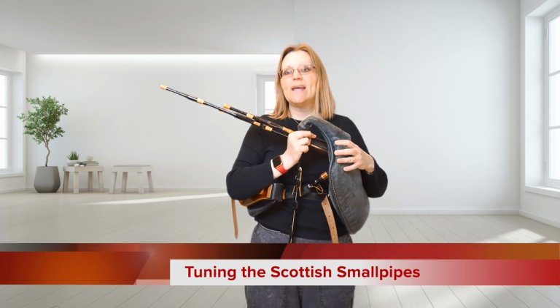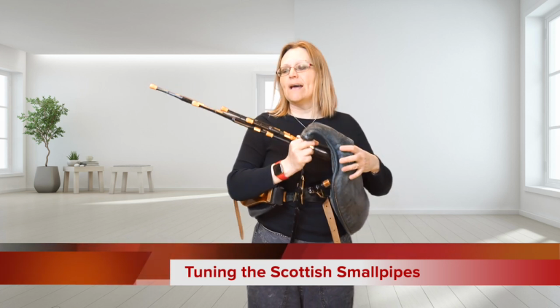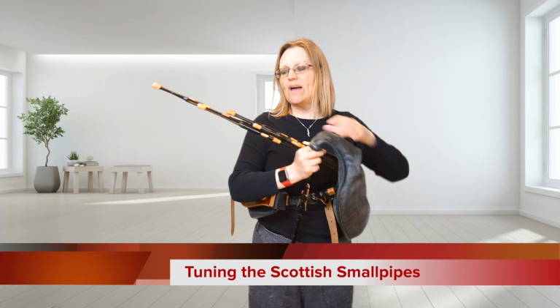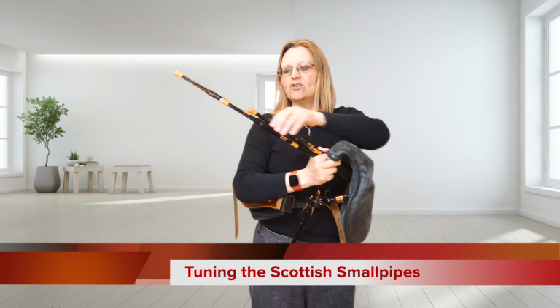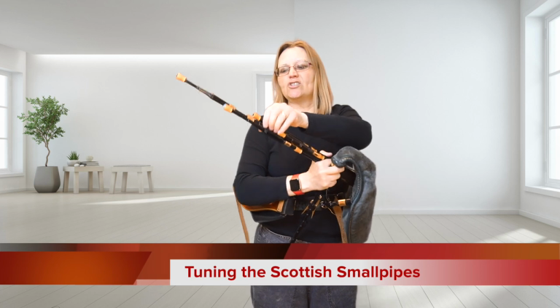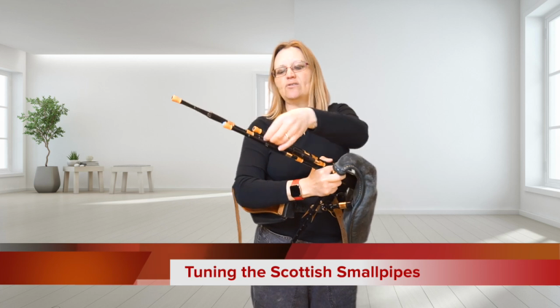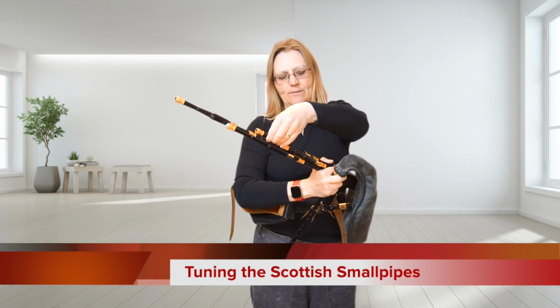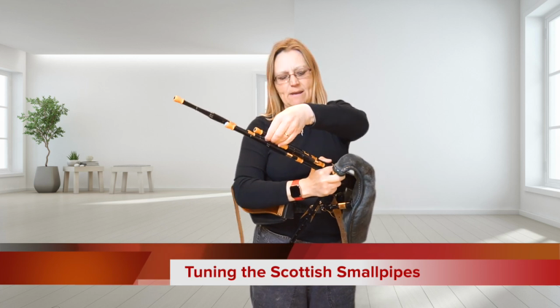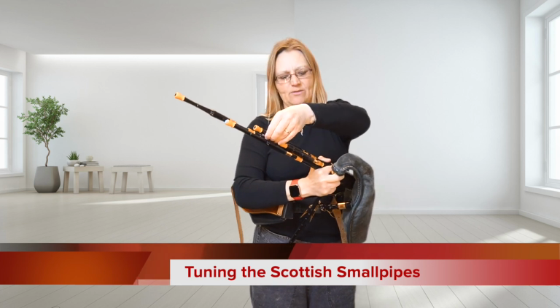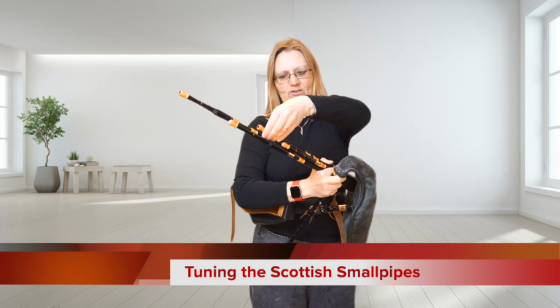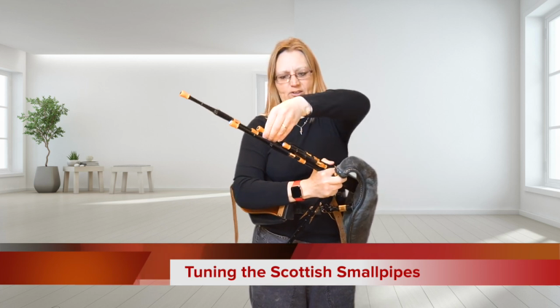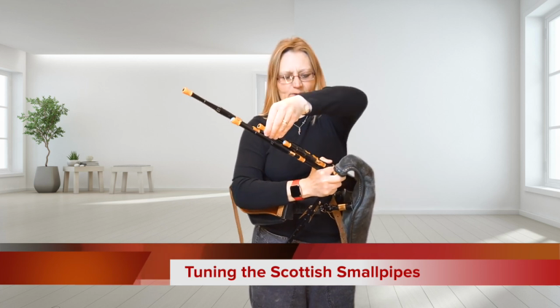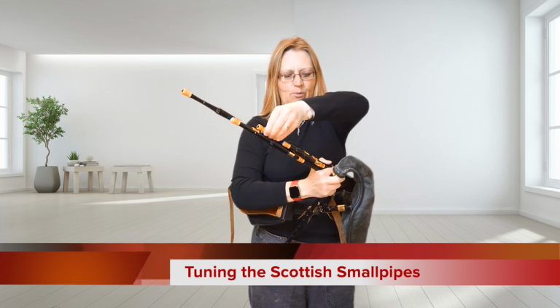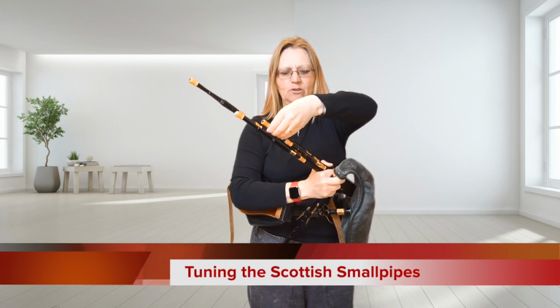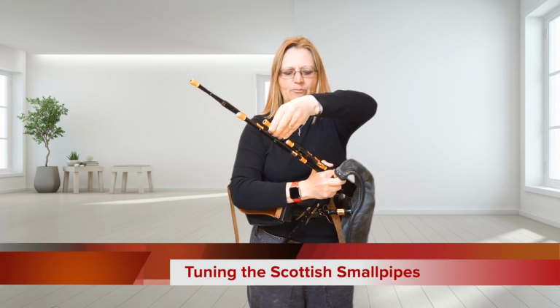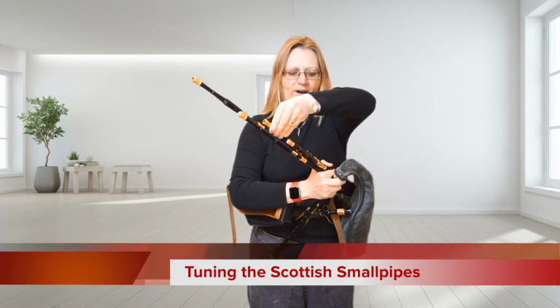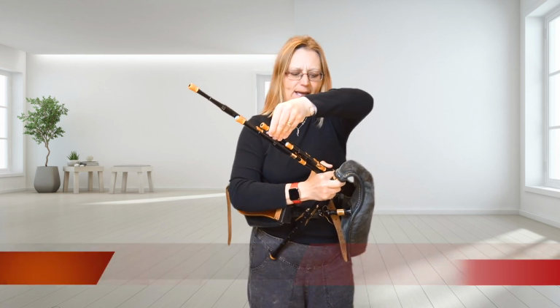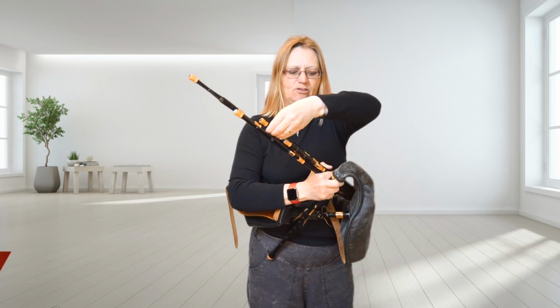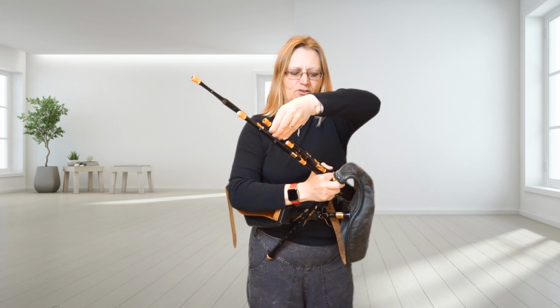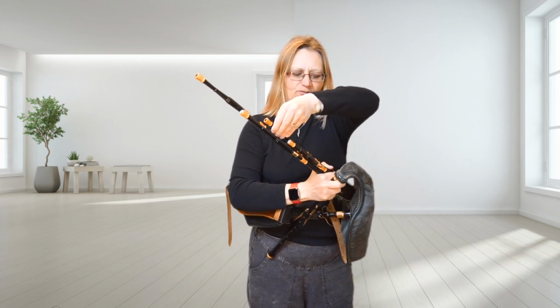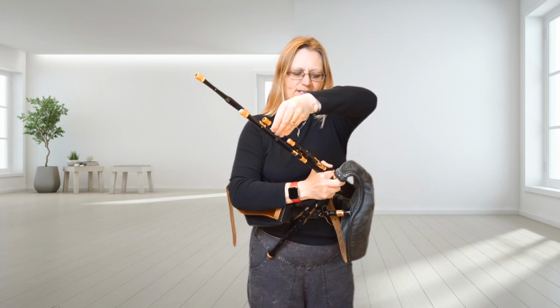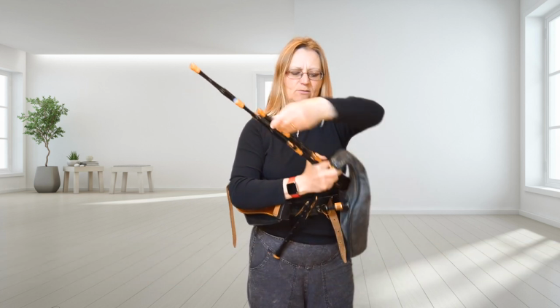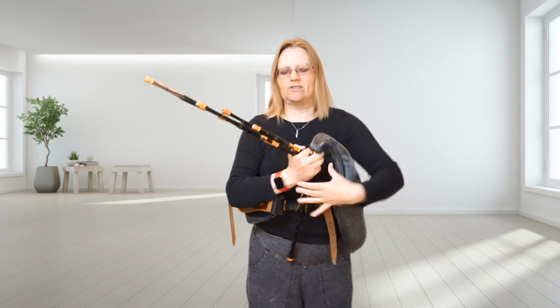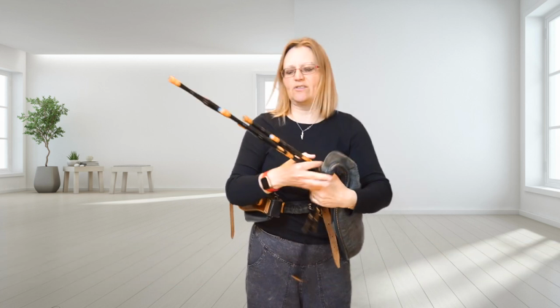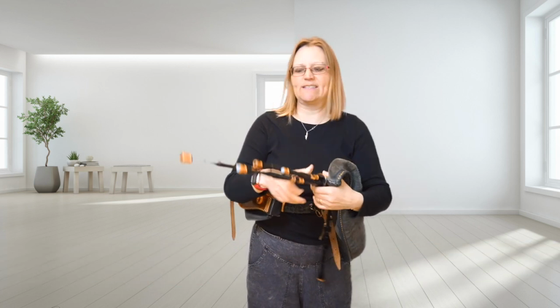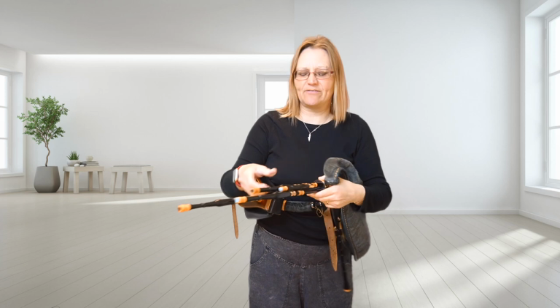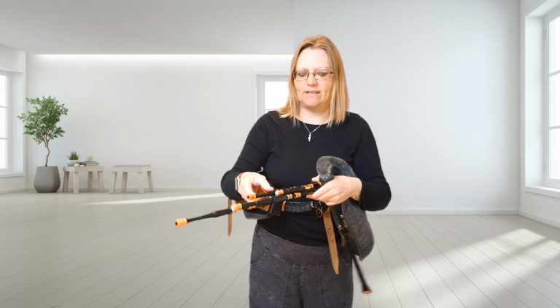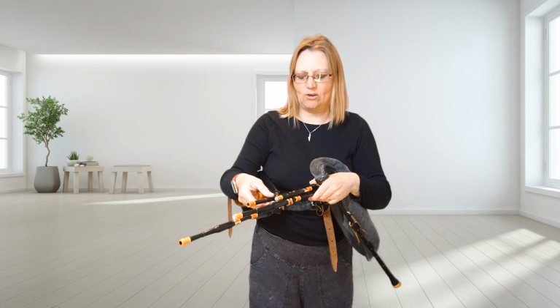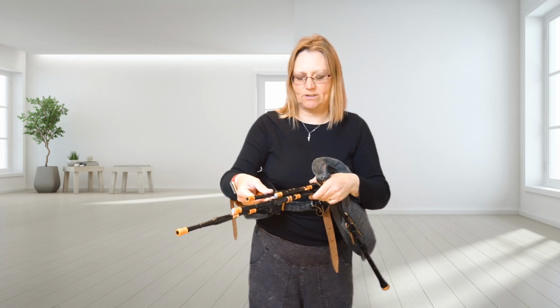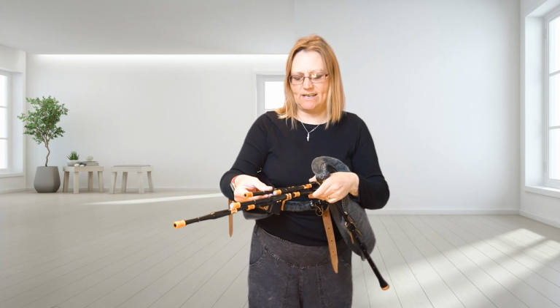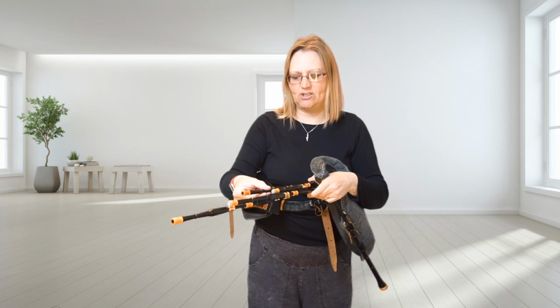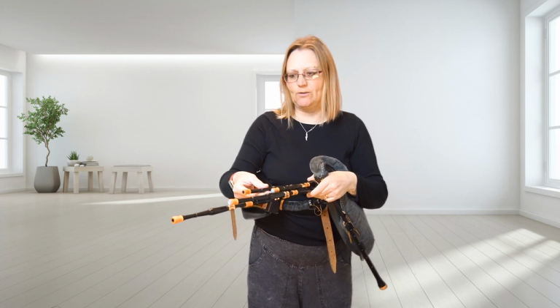Now they're not in tune. I'm going to make sure they're not in tune — I'm going to pull them right out, the drone's right out, so they're definitely not in tune.